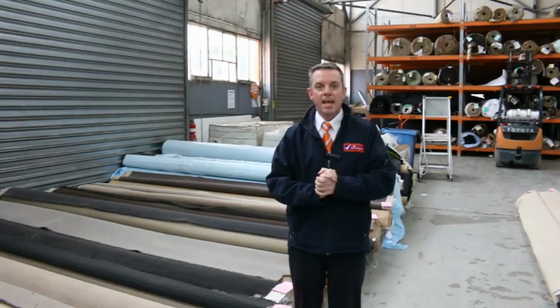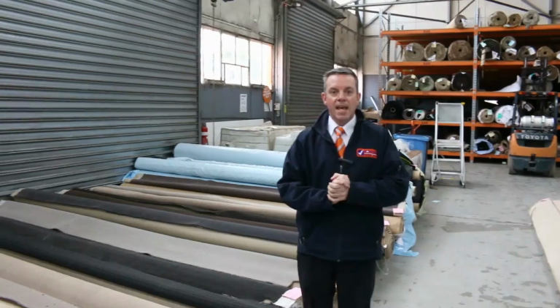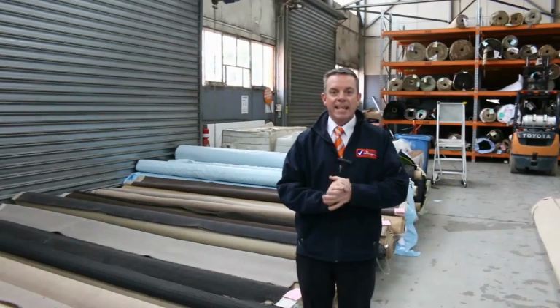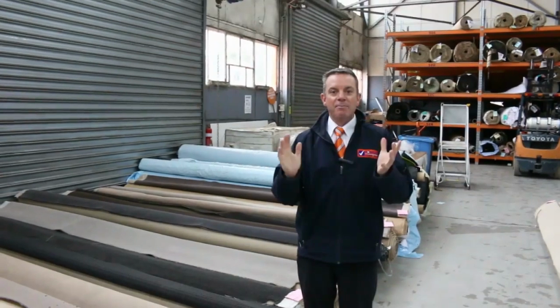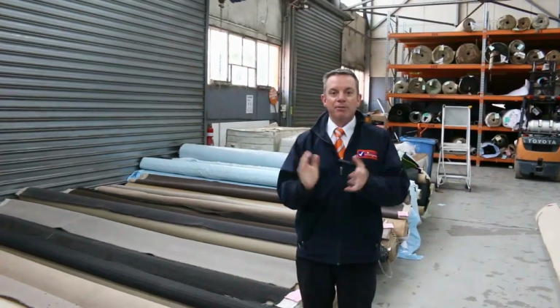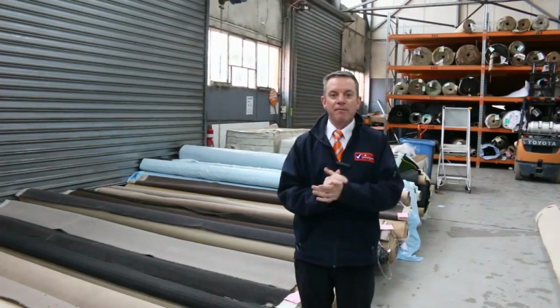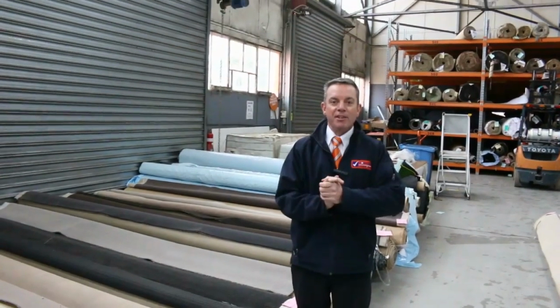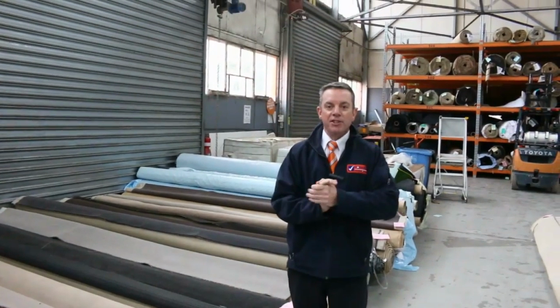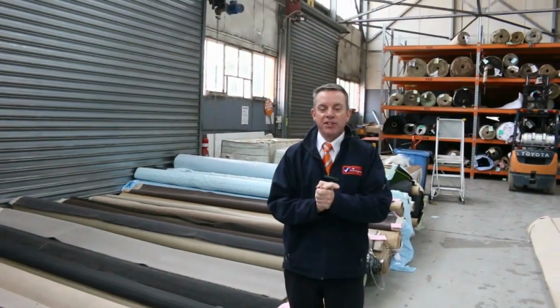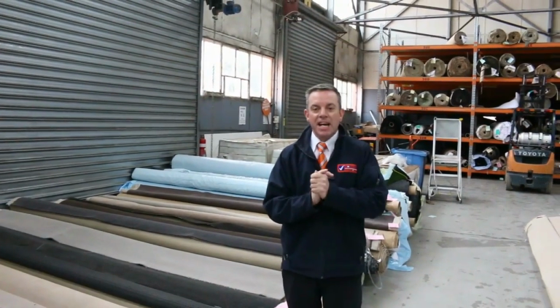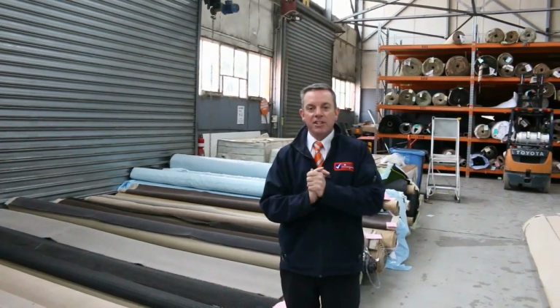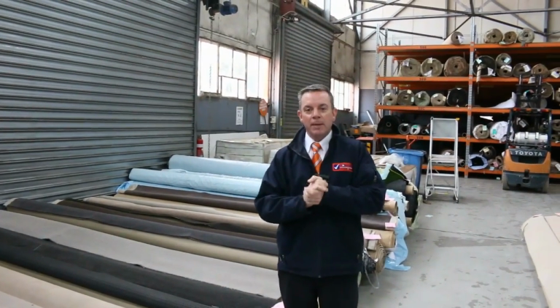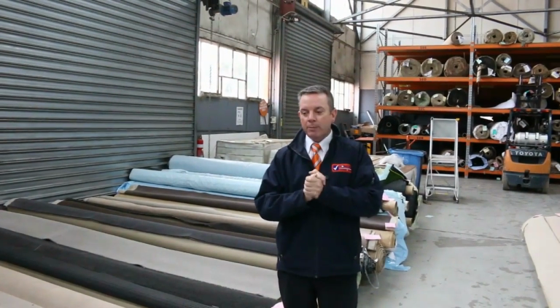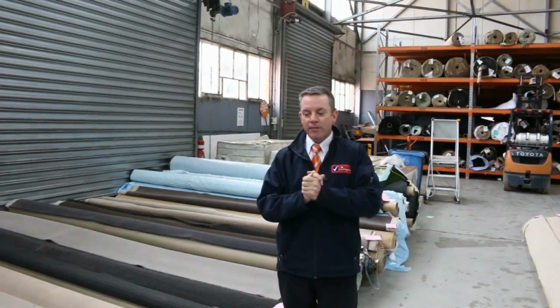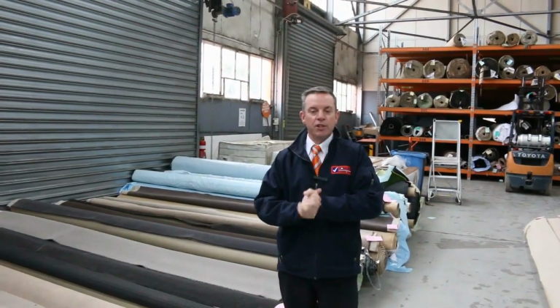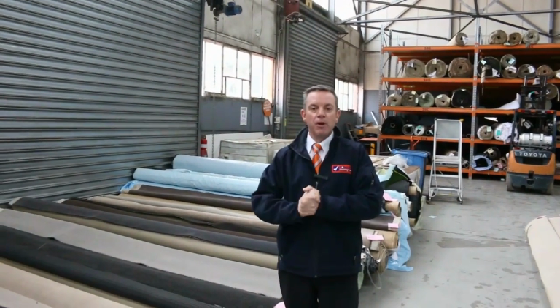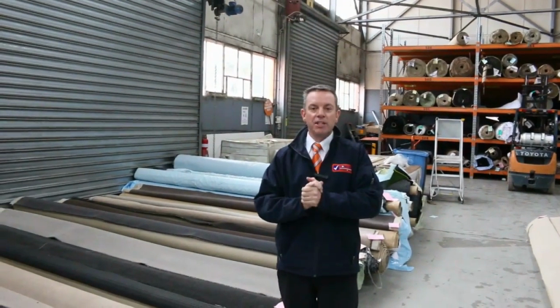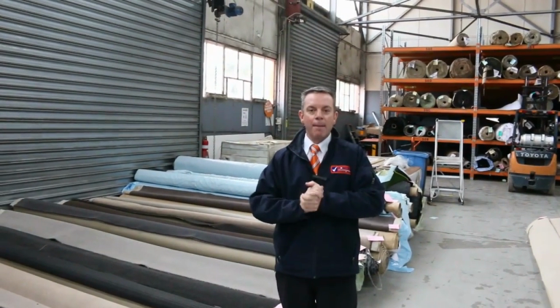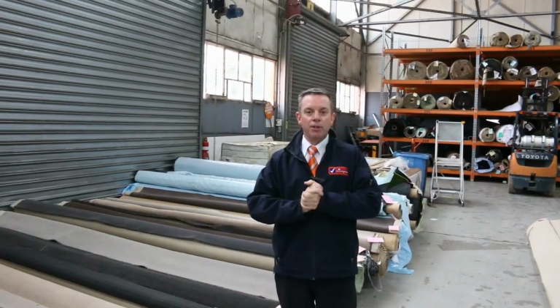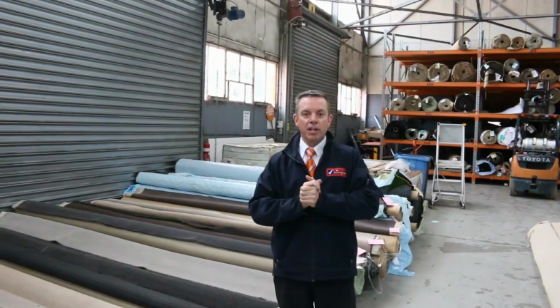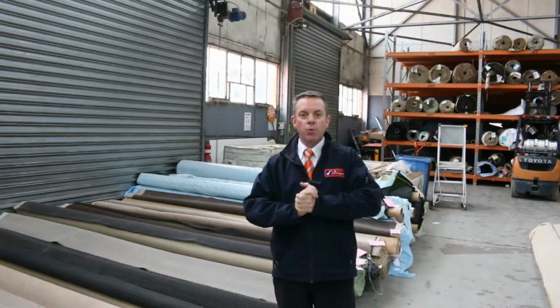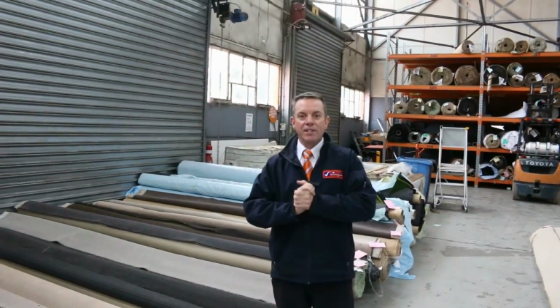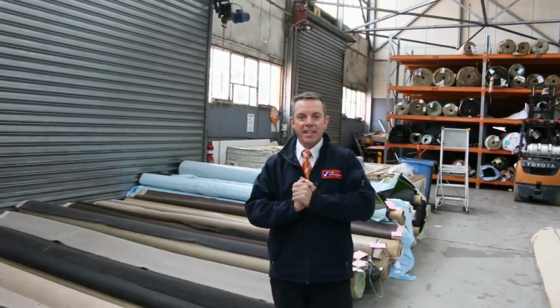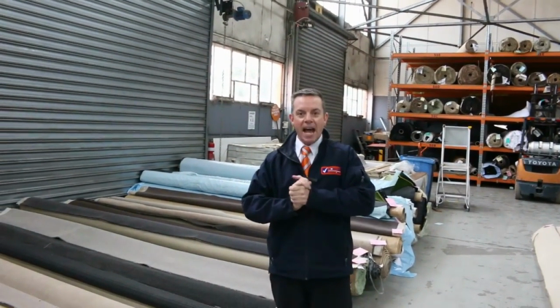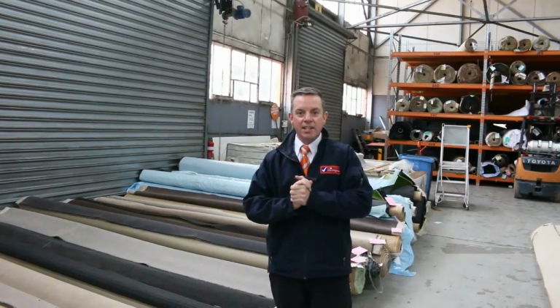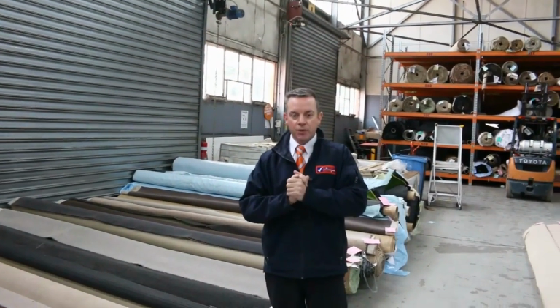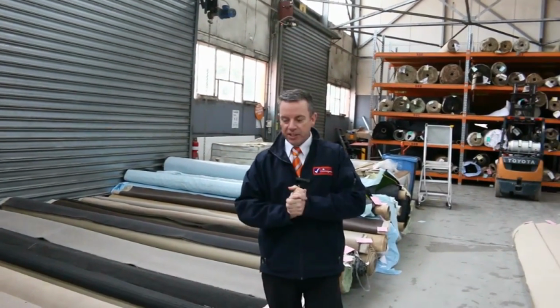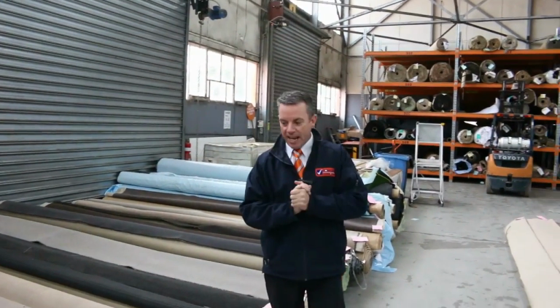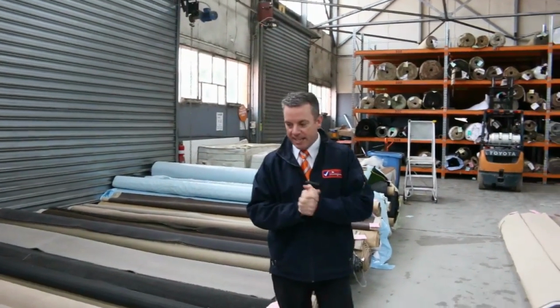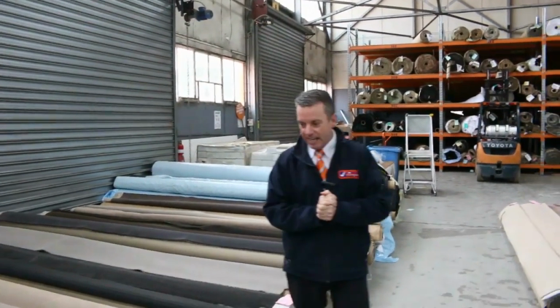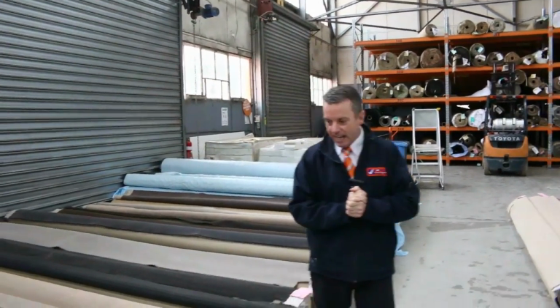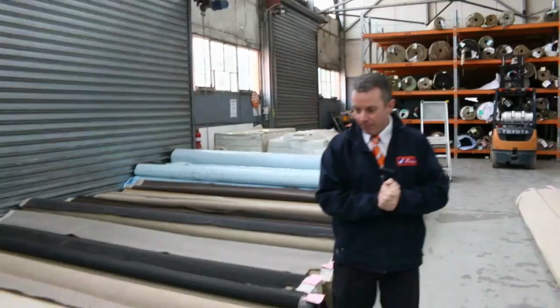G'day, I'm John from Fowler's Auction Sales. I'm here to preview tomorrow's carpet auction. It's Wednesday the 8th of August at 10am.